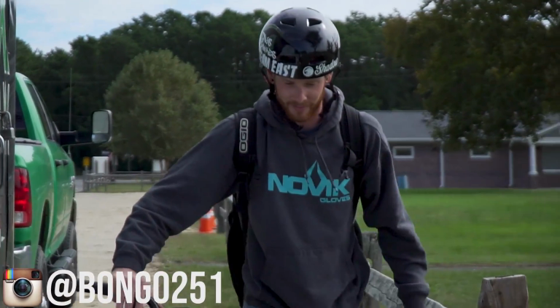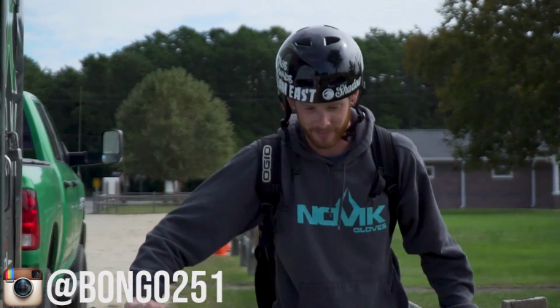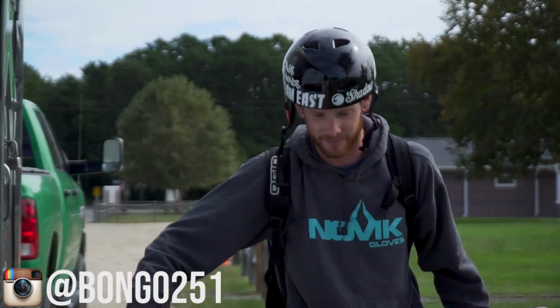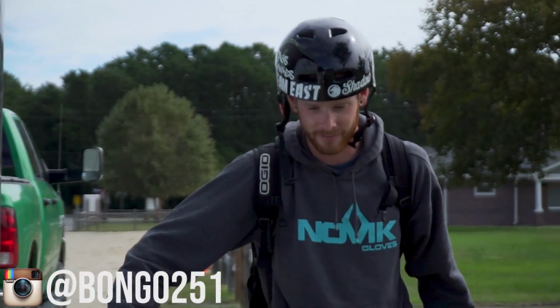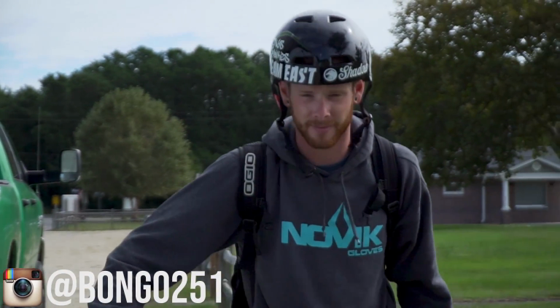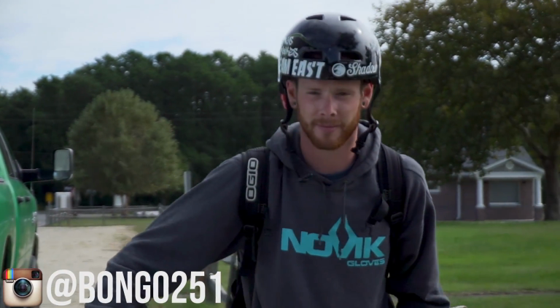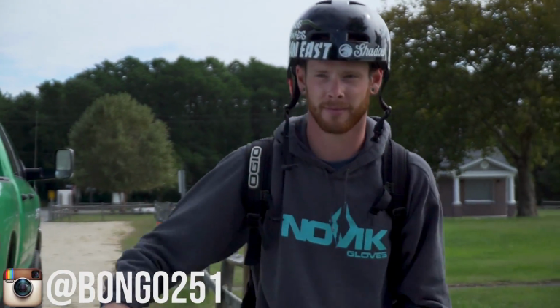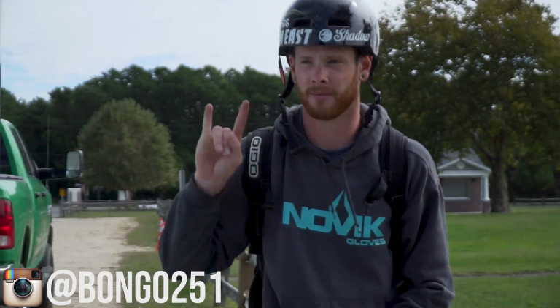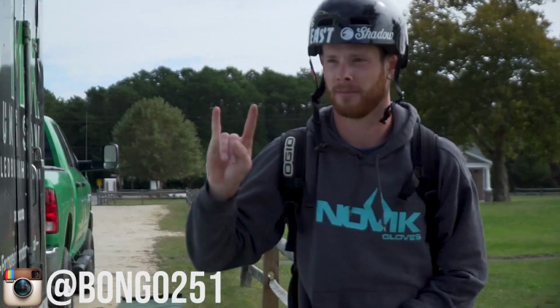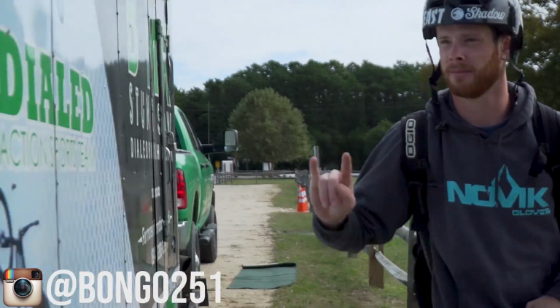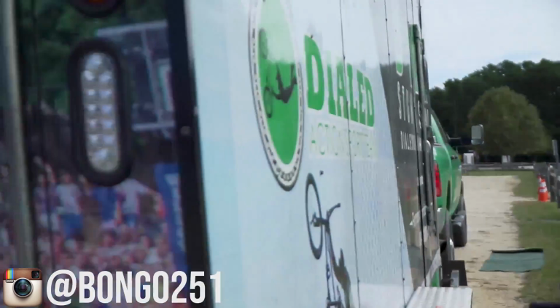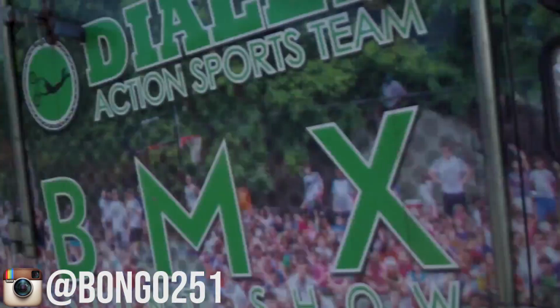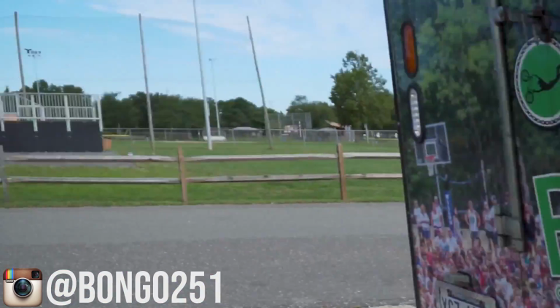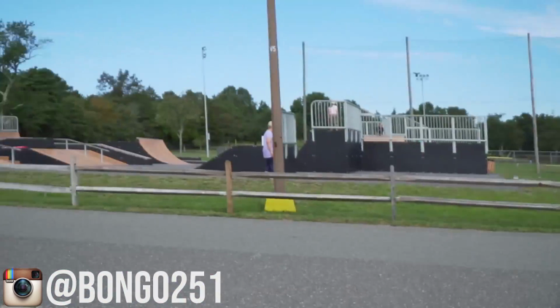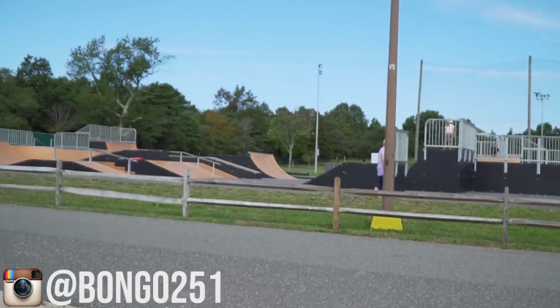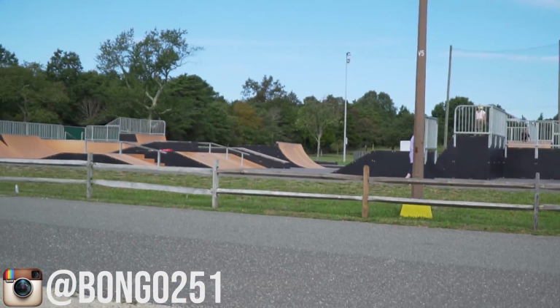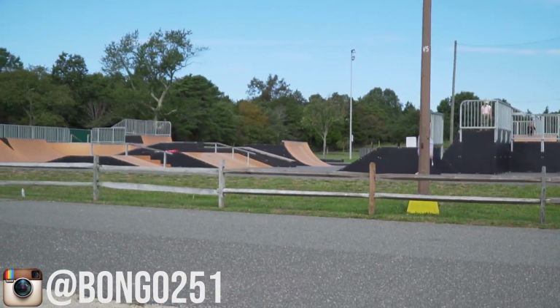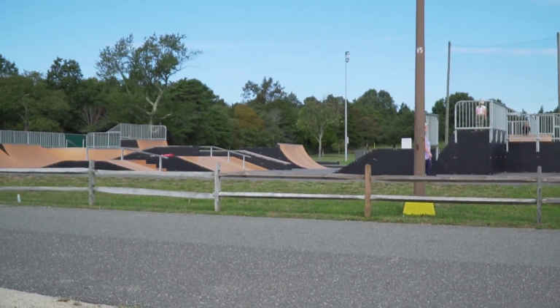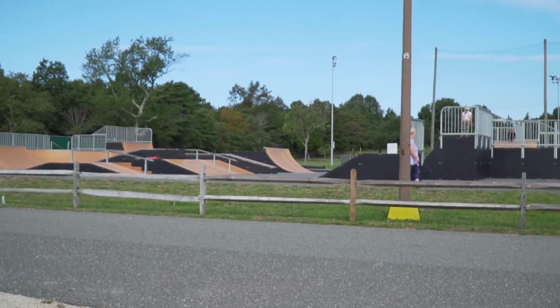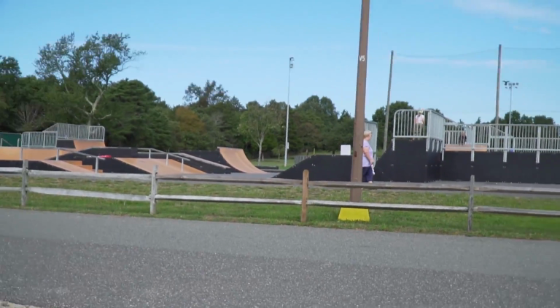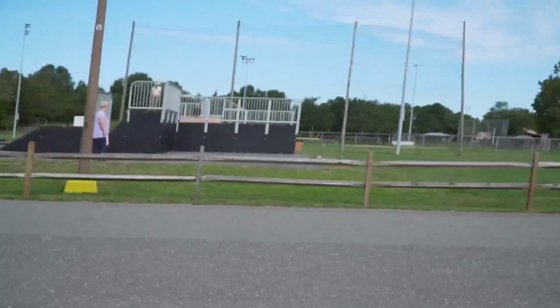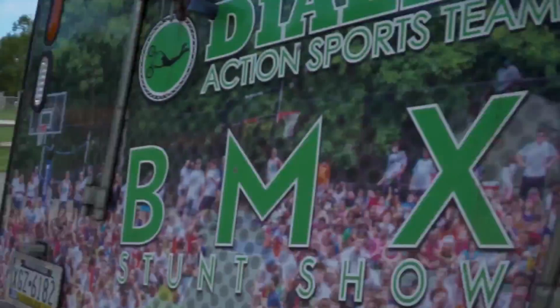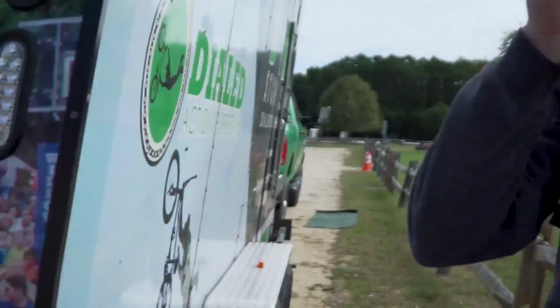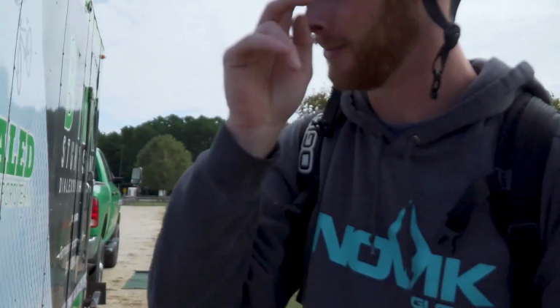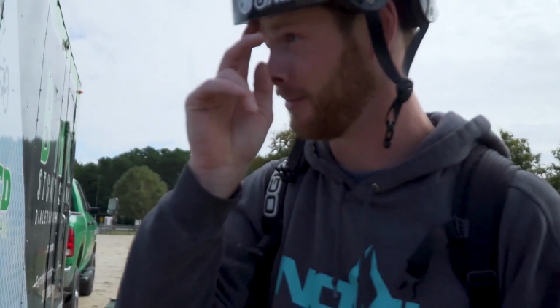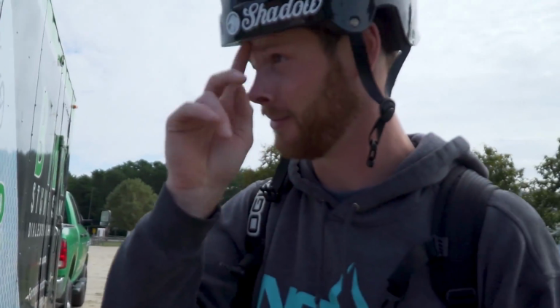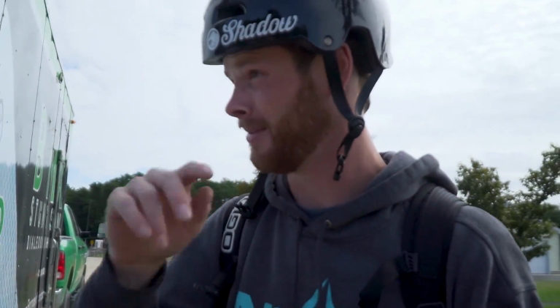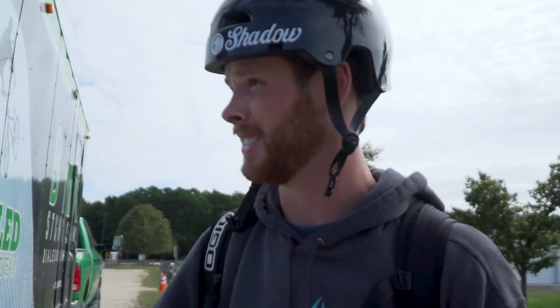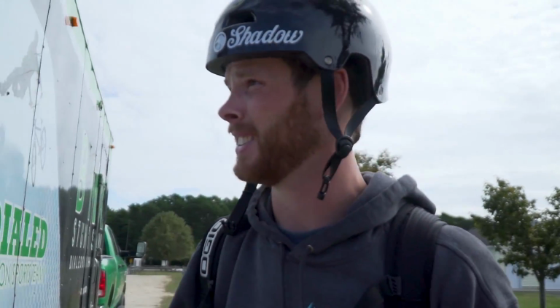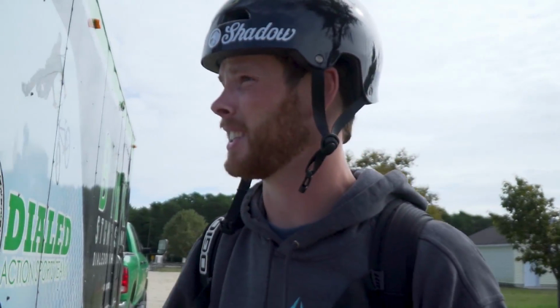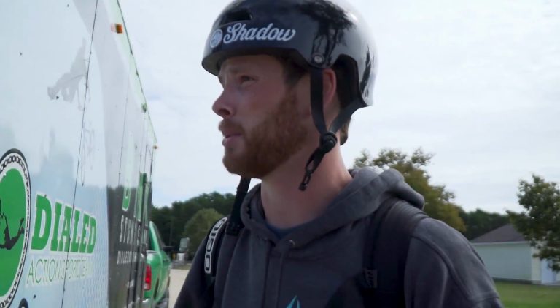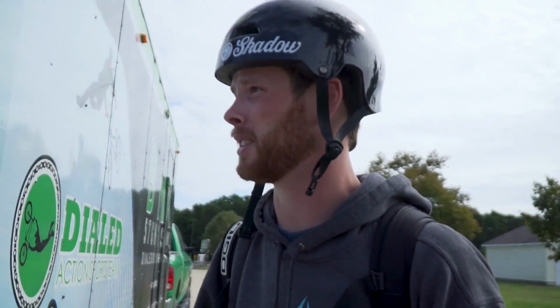Bill's here and we found a skate park. And we're gonna skate park. Skate park.